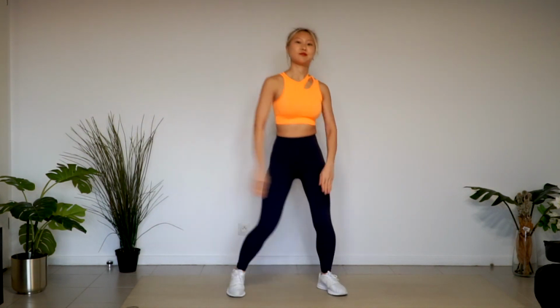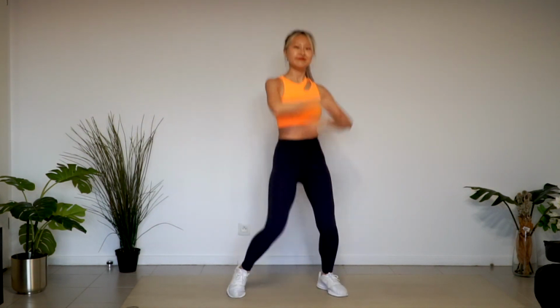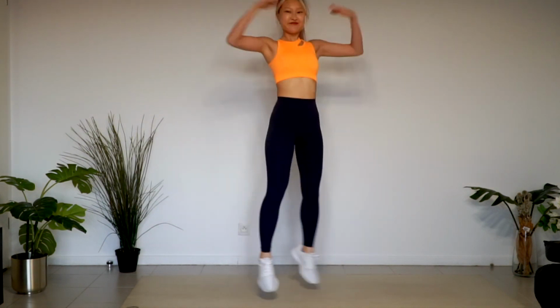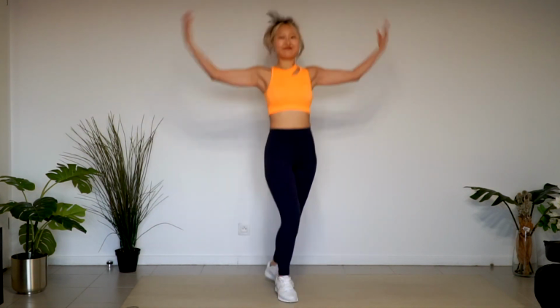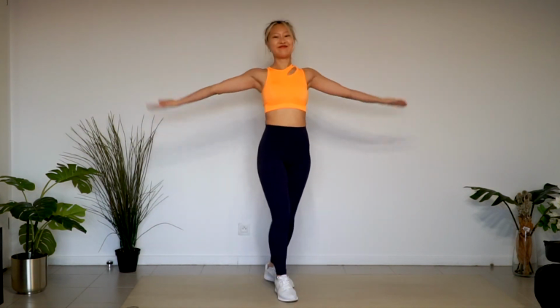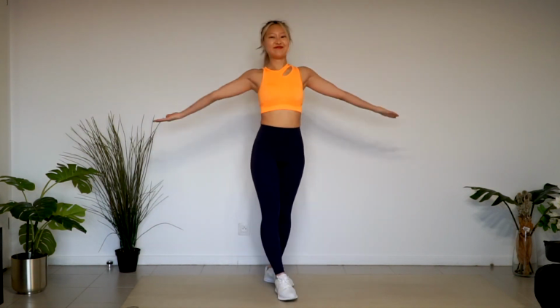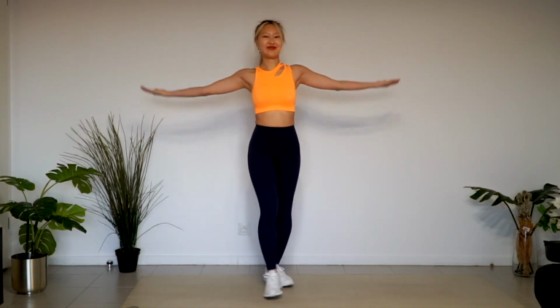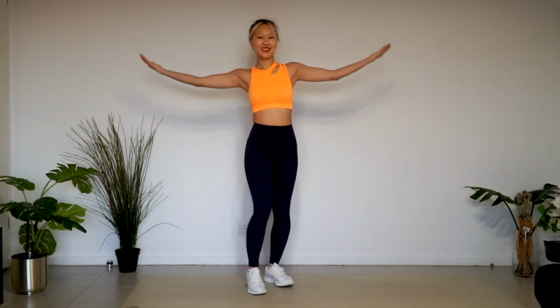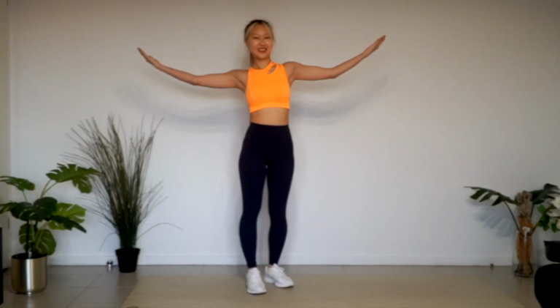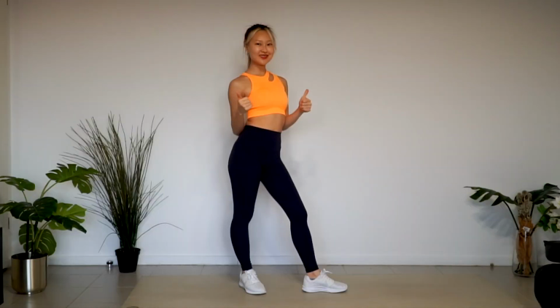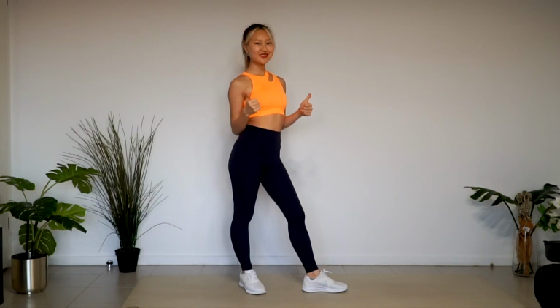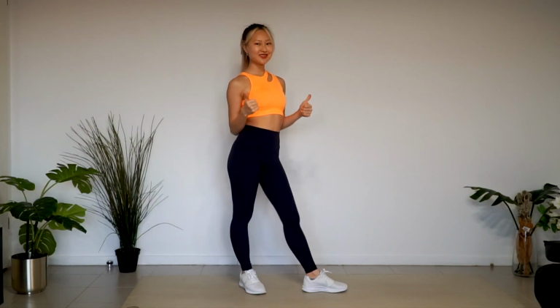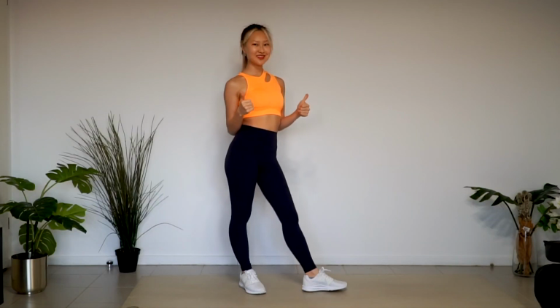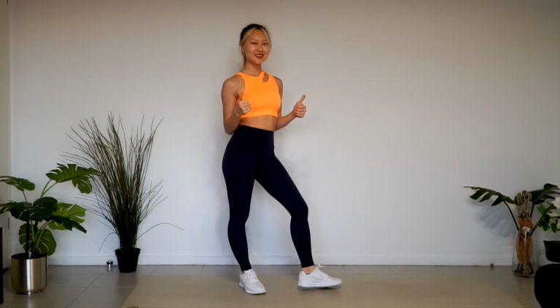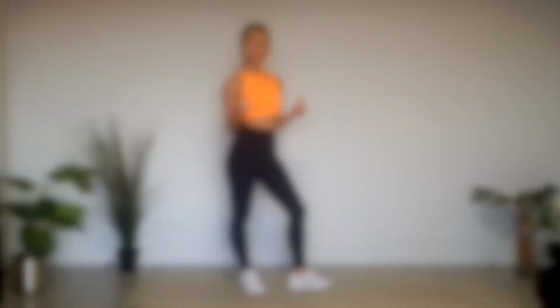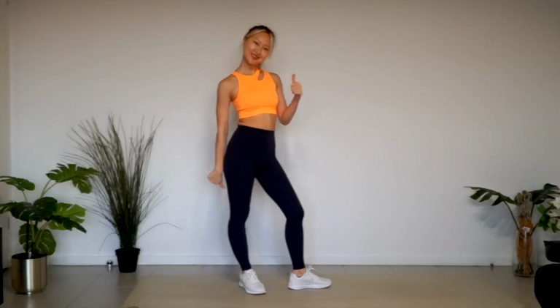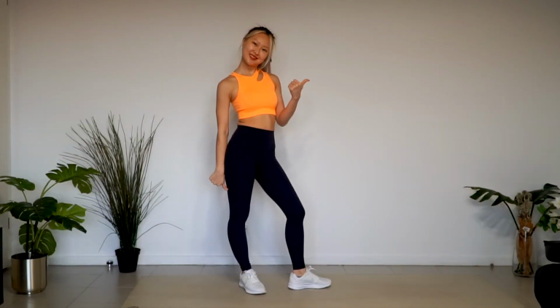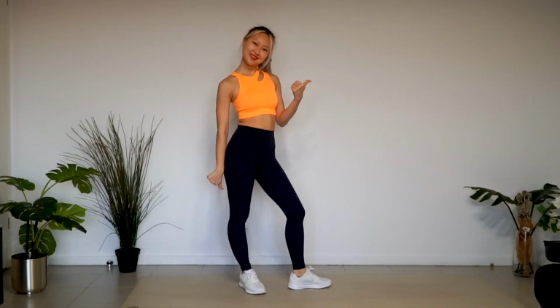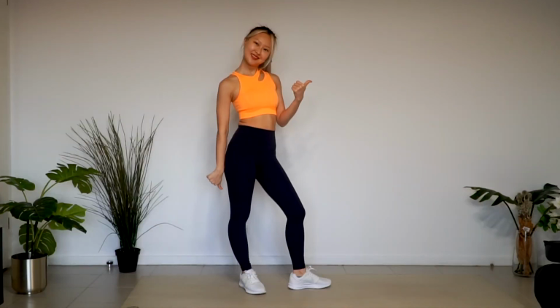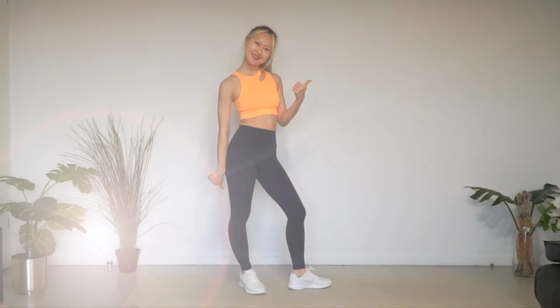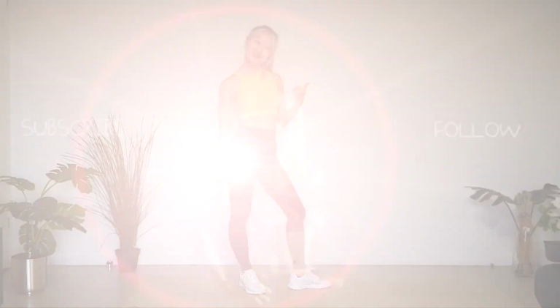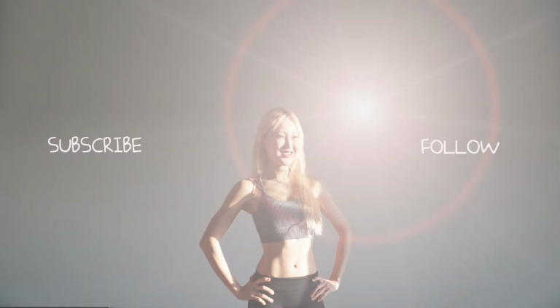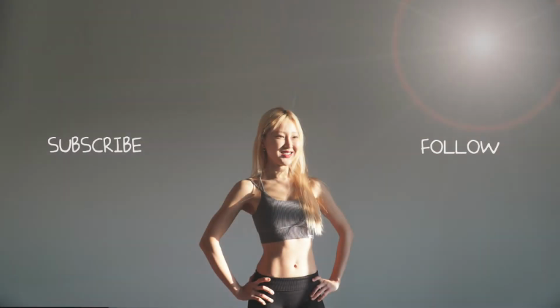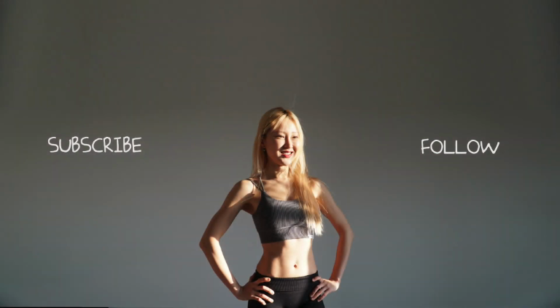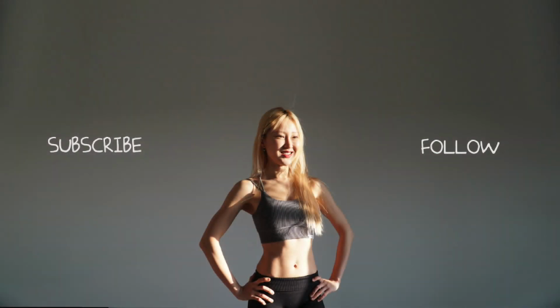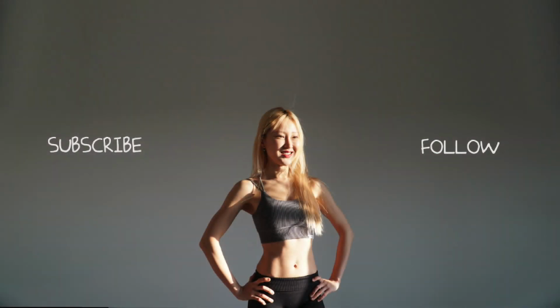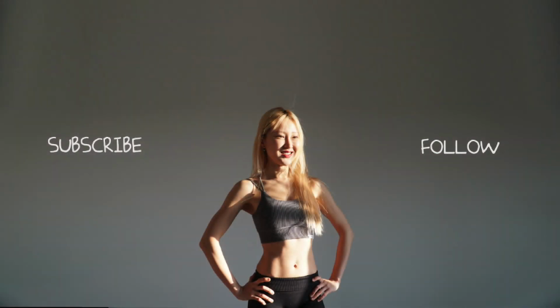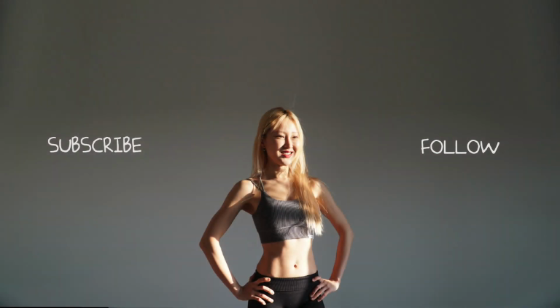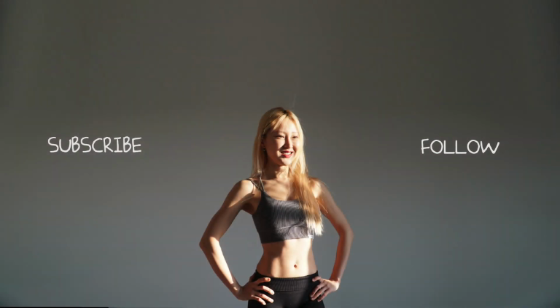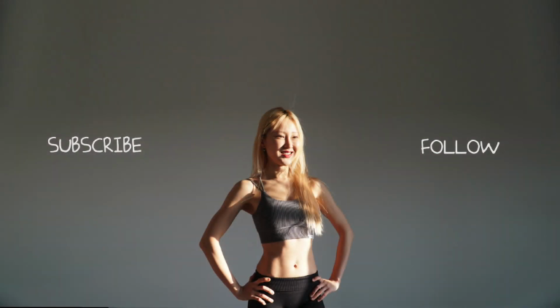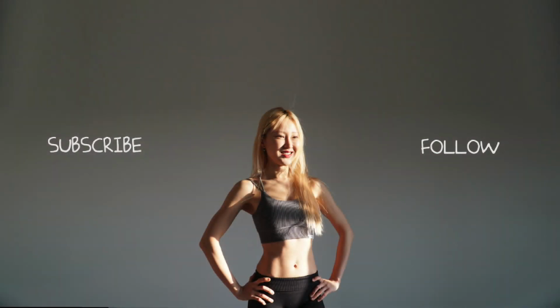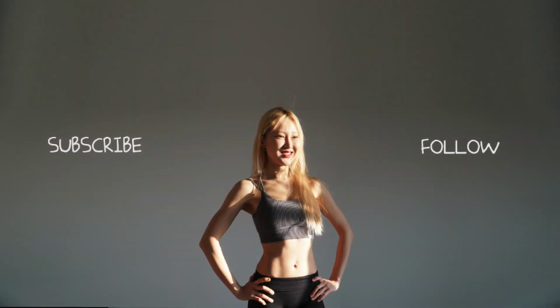Good. You did a great job. Thank you for being with me. See you in the next video. Thank you. Bye.